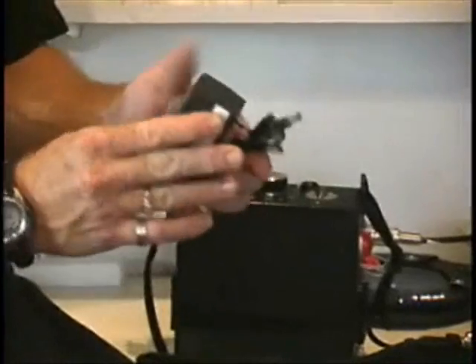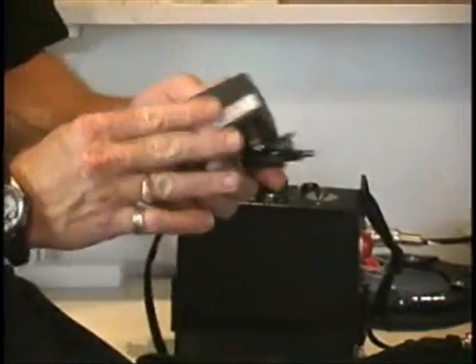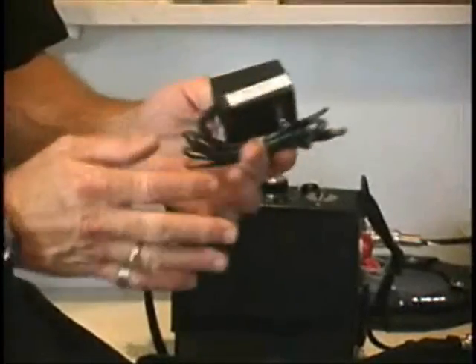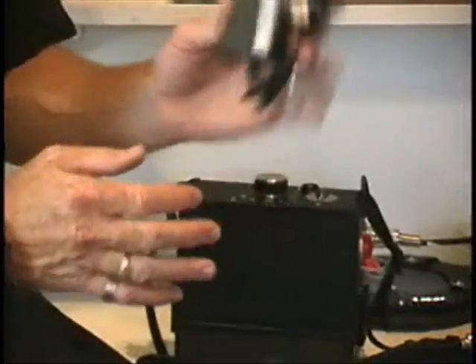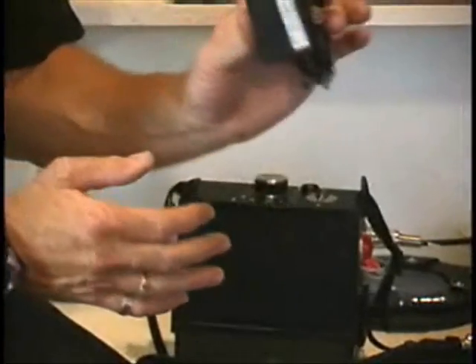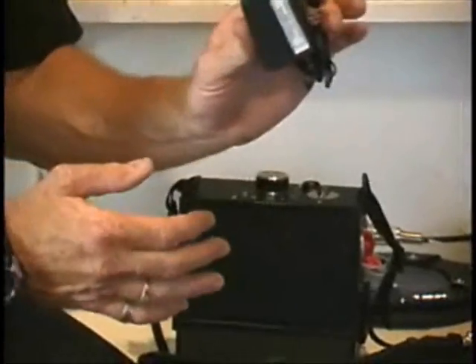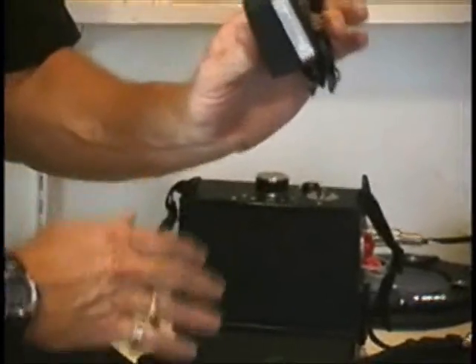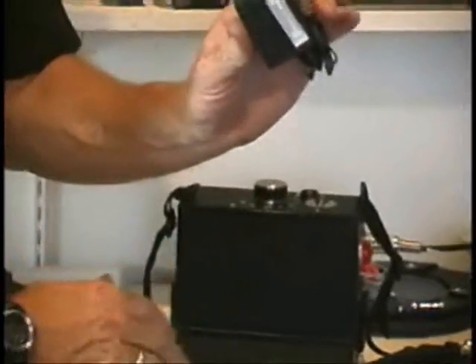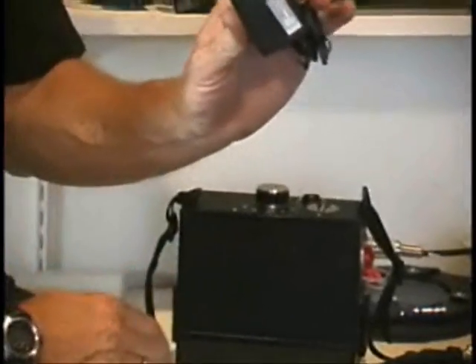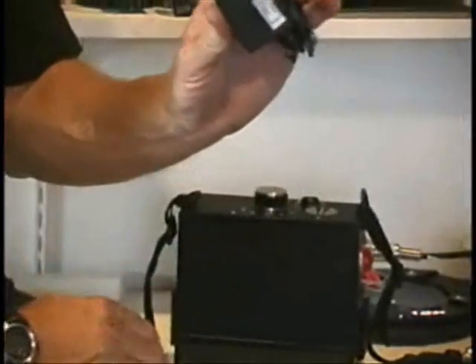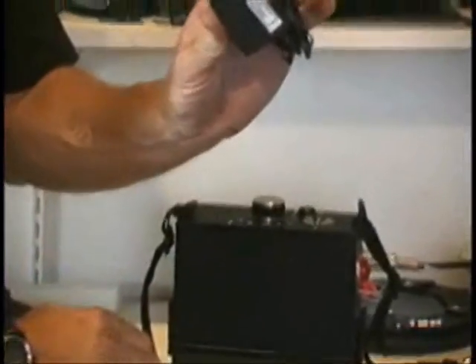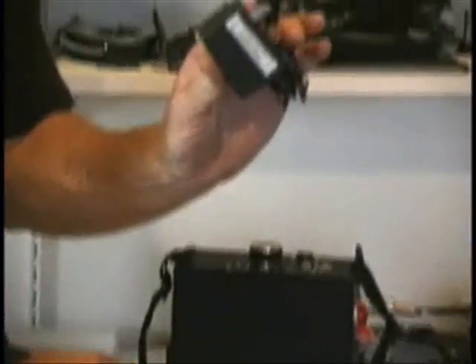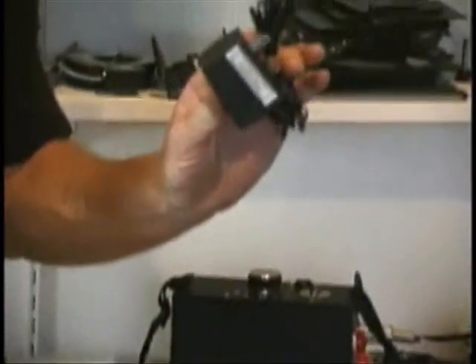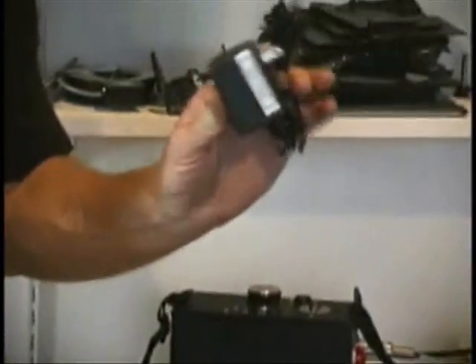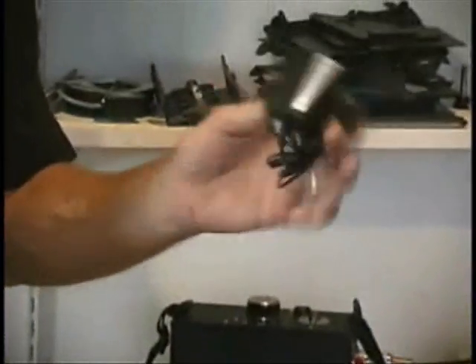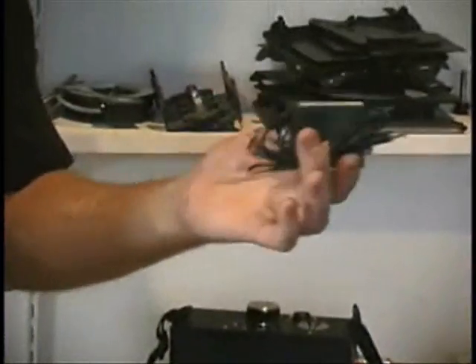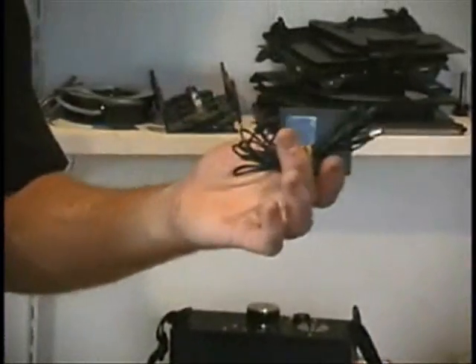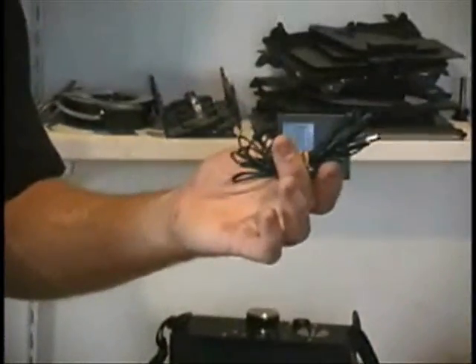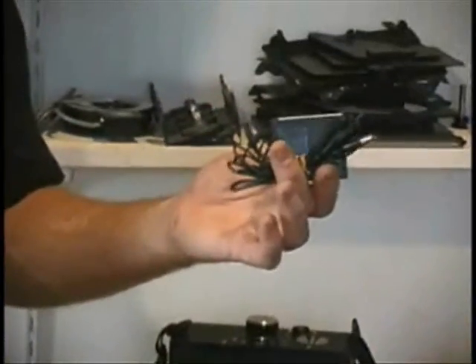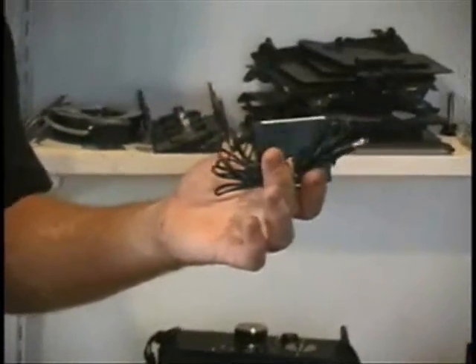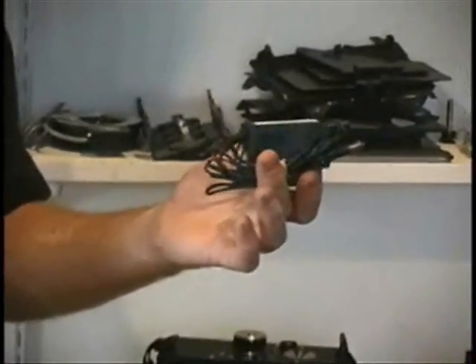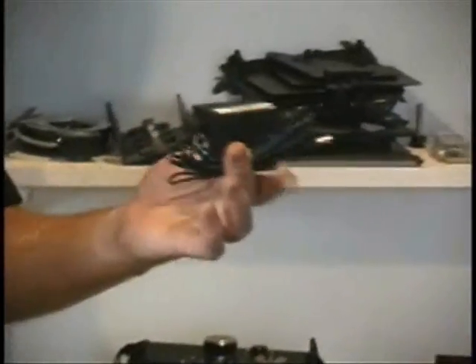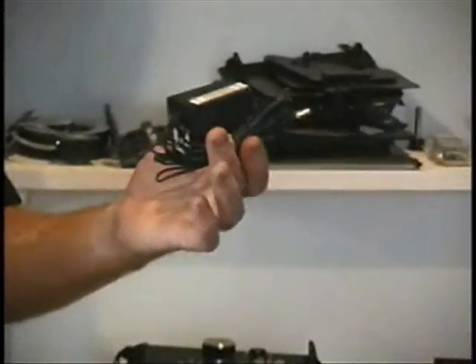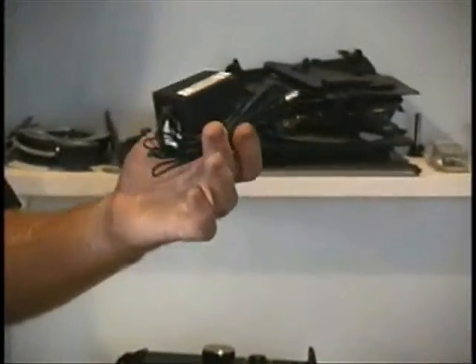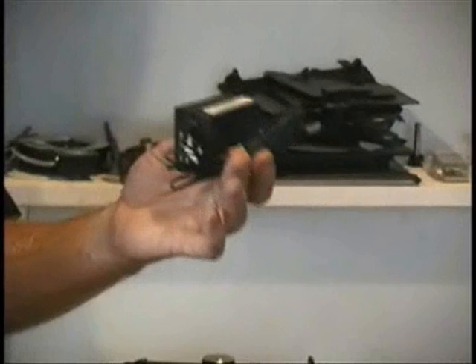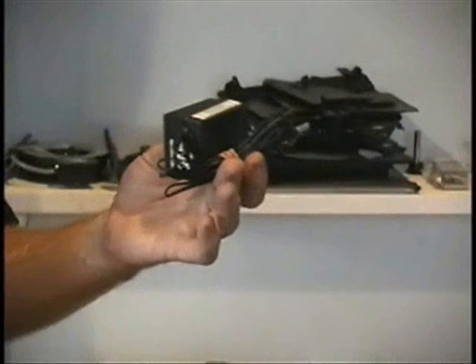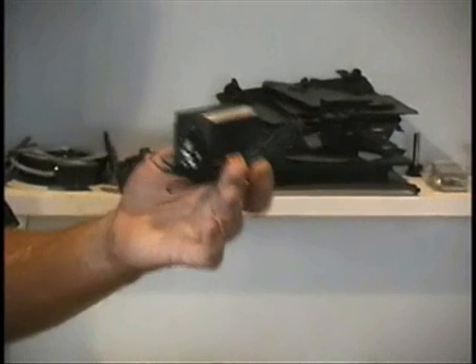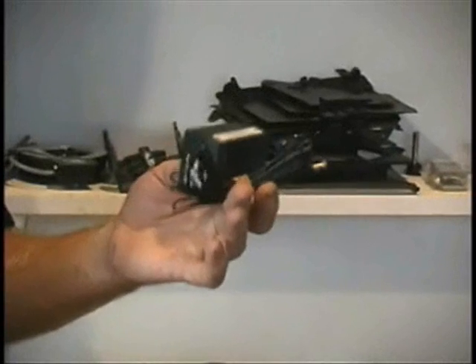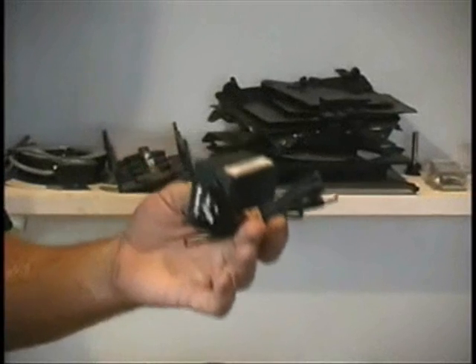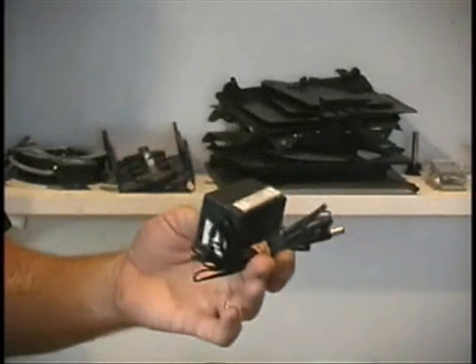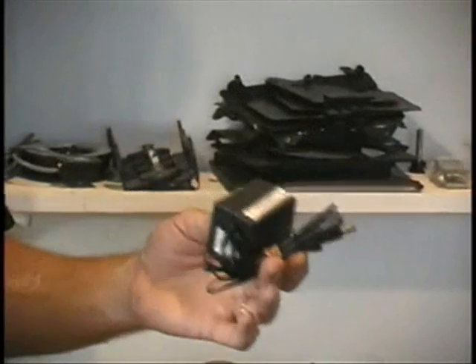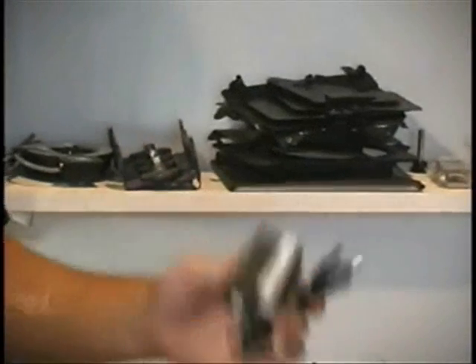Lastly, you'll need a charger or recharger unit, ranging from simple Walmart chargers to international worldwide multi-battery chargers.